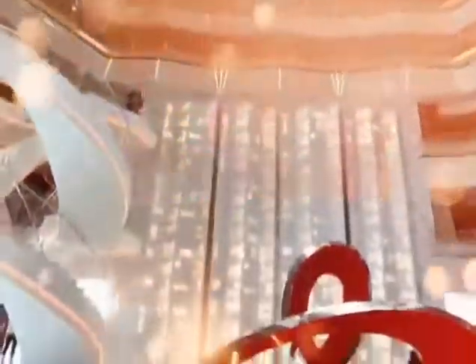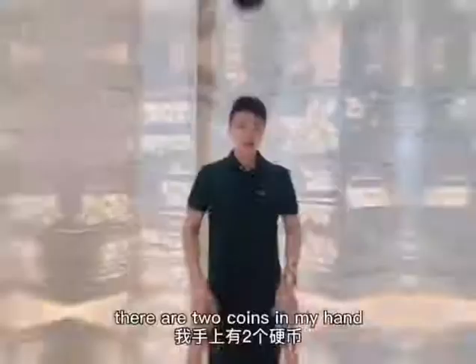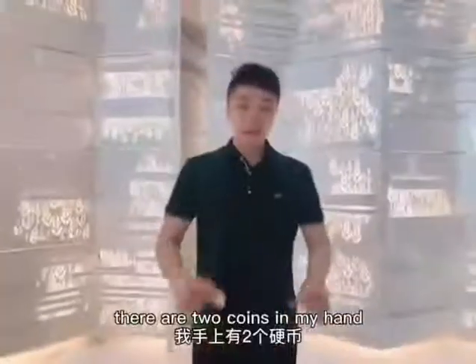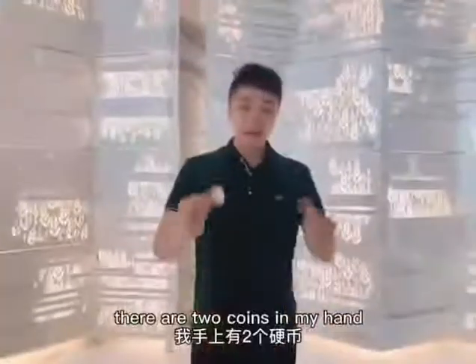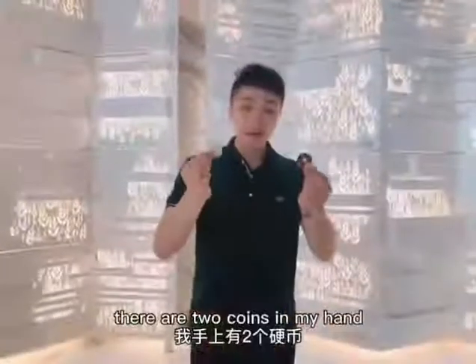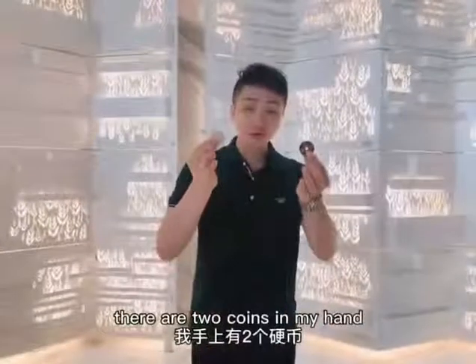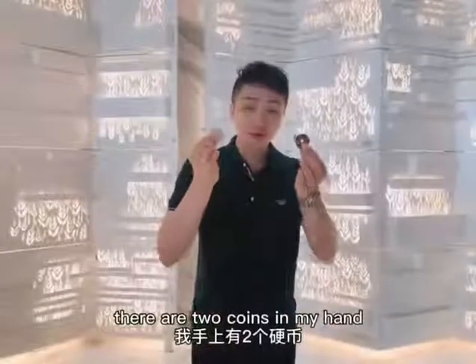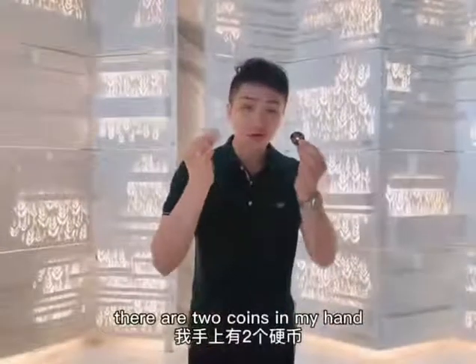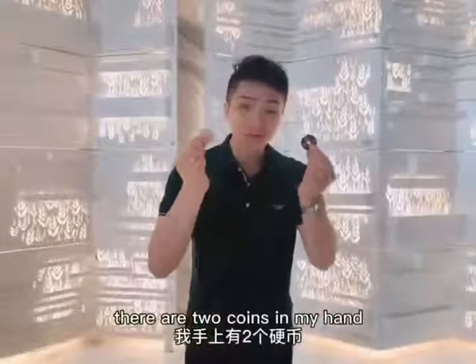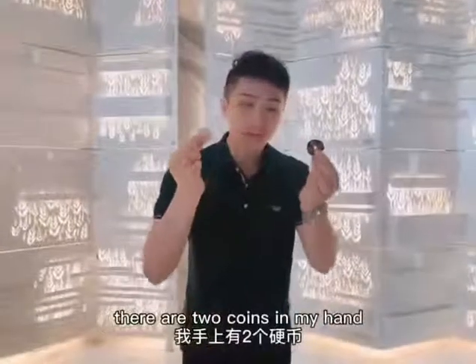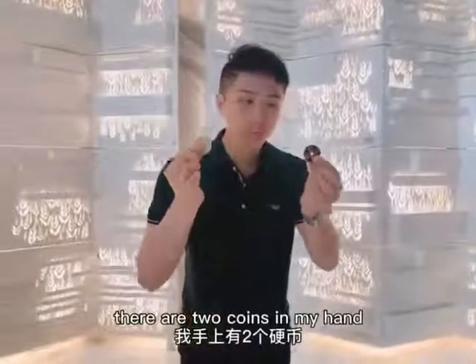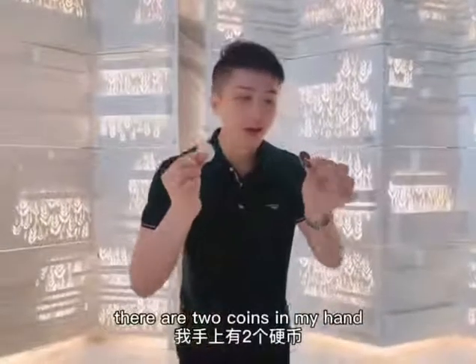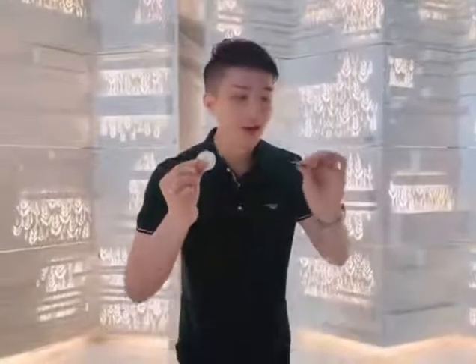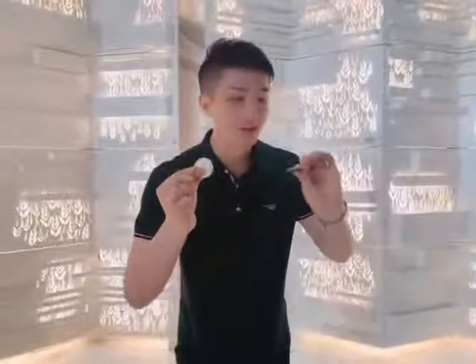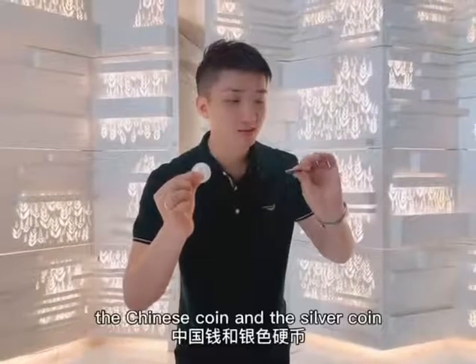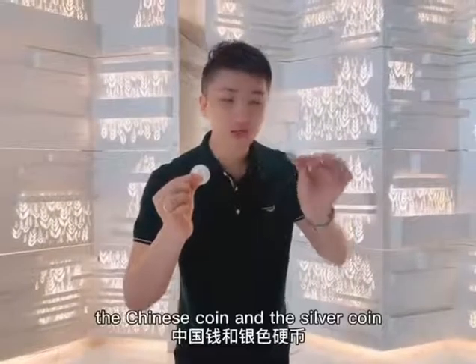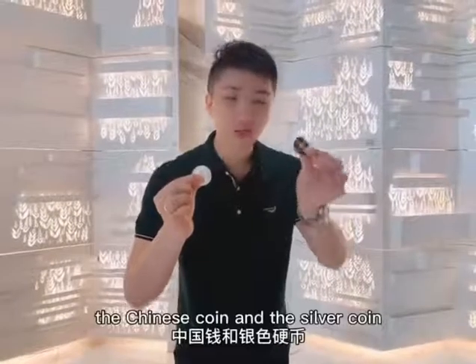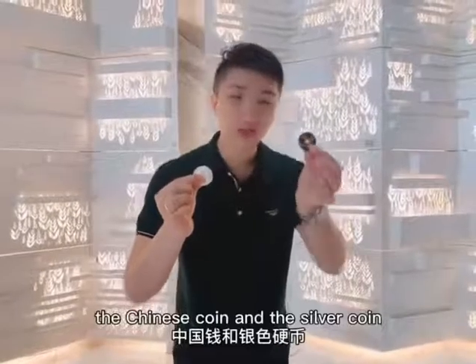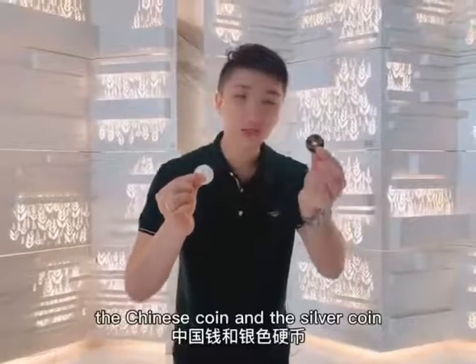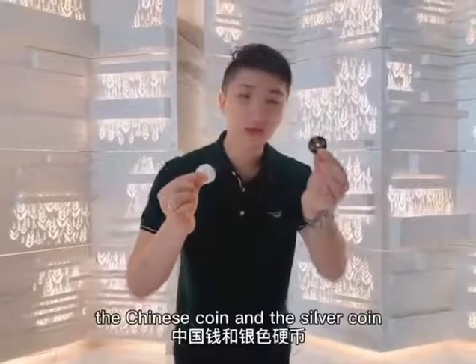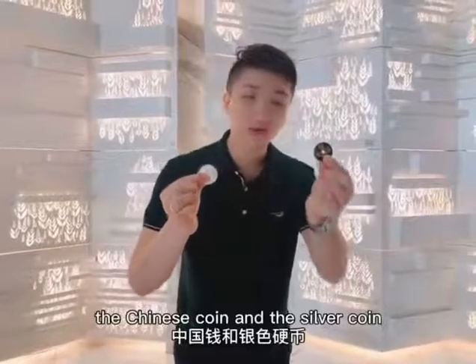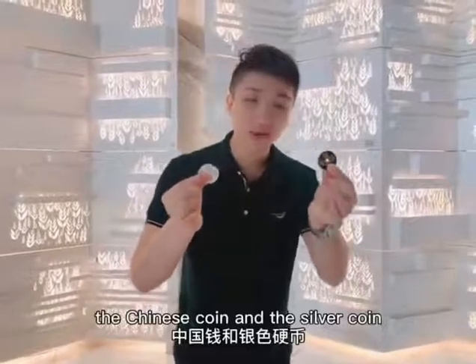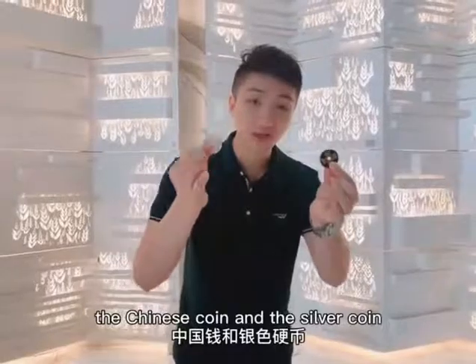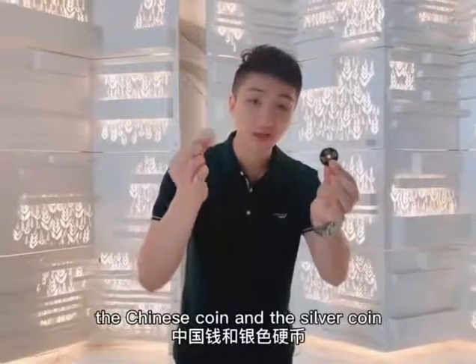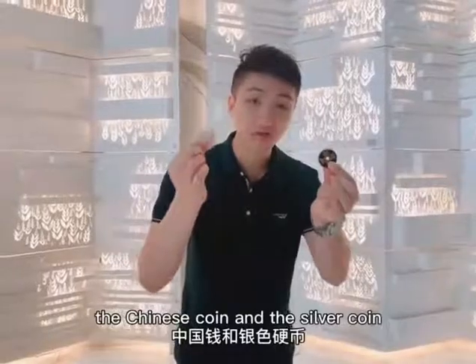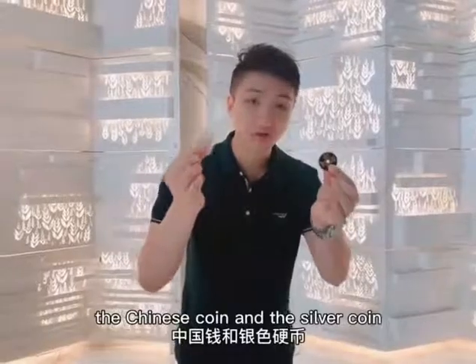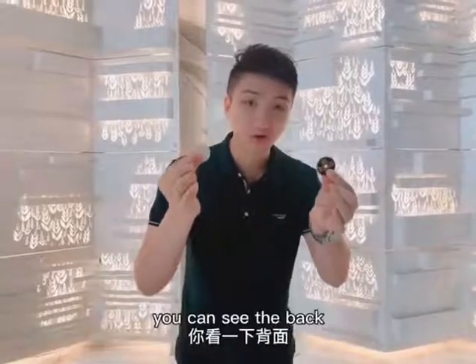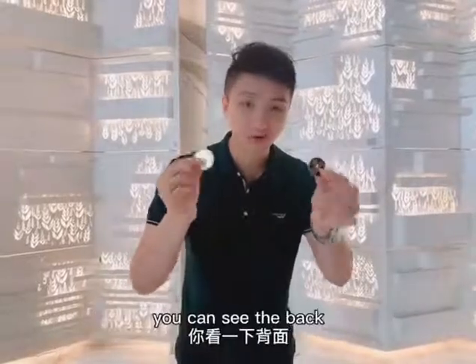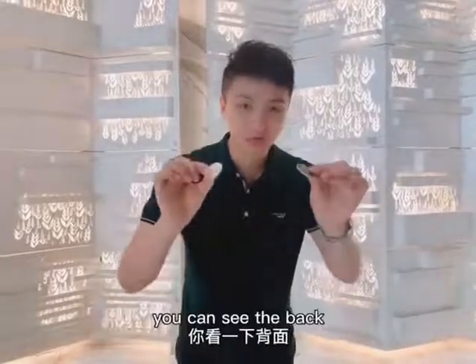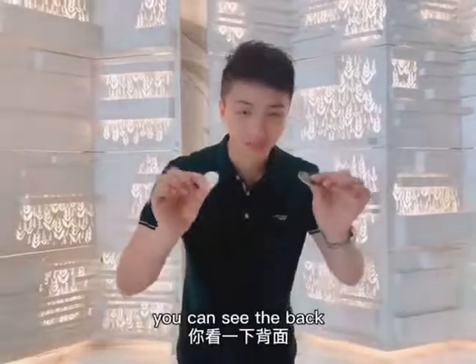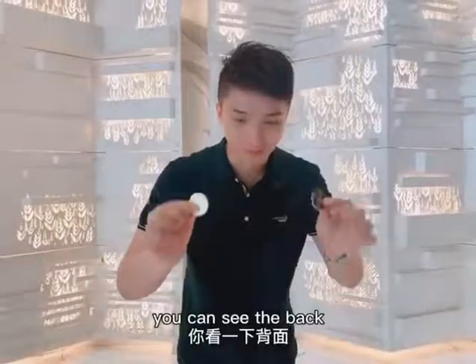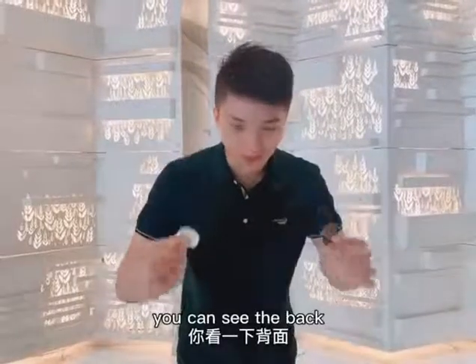There are two coins in my hand — the Chinese coin and the silver coin. You can see the back.